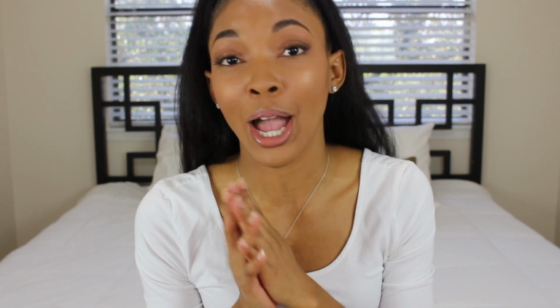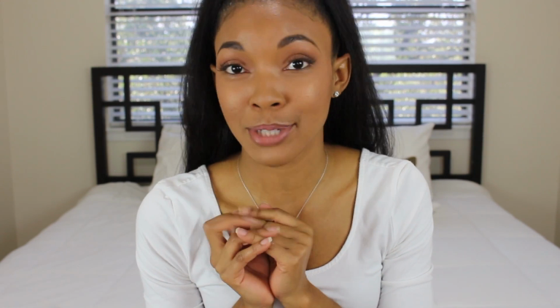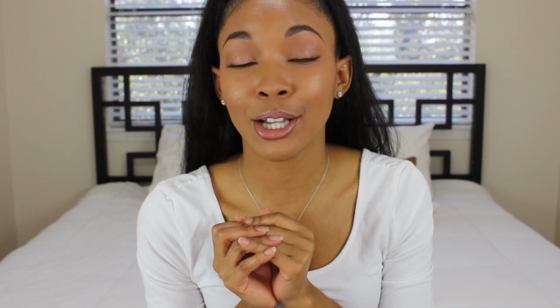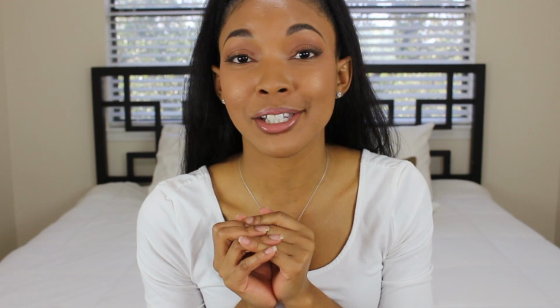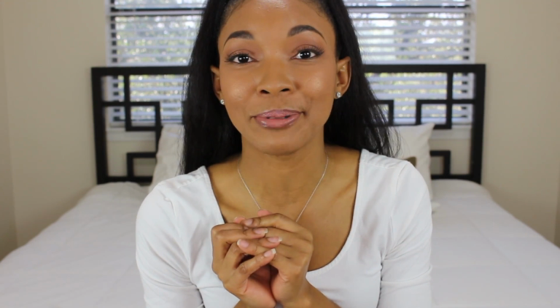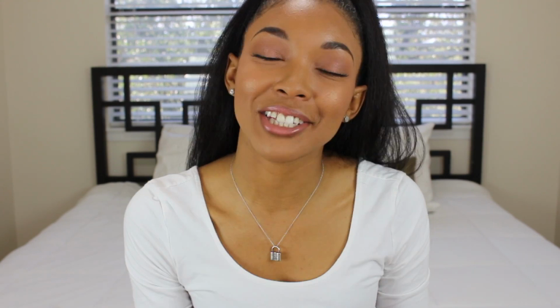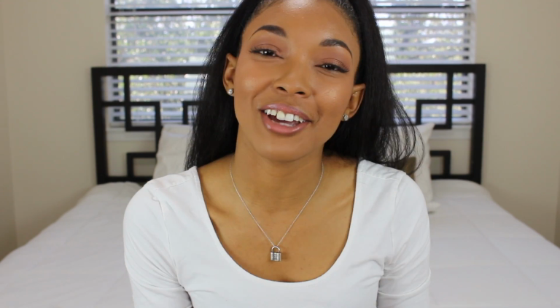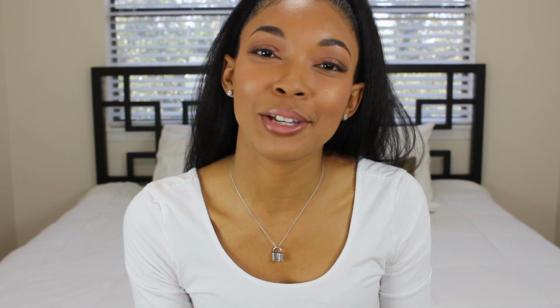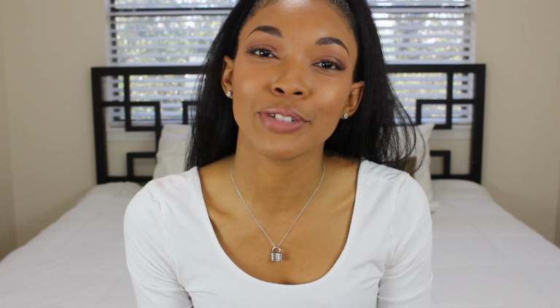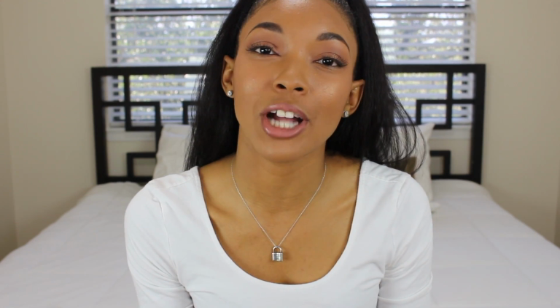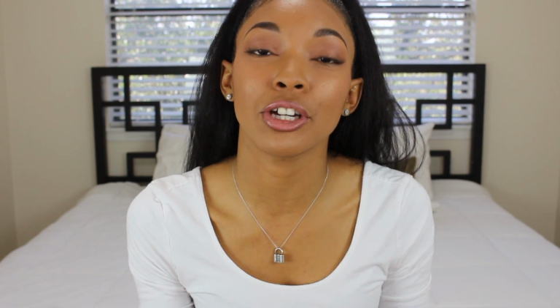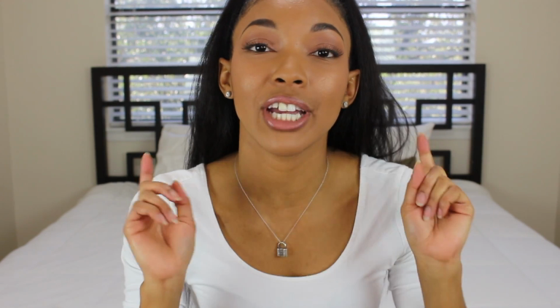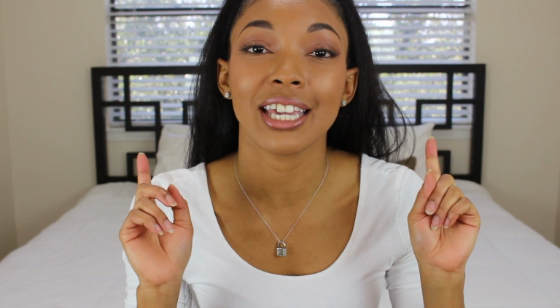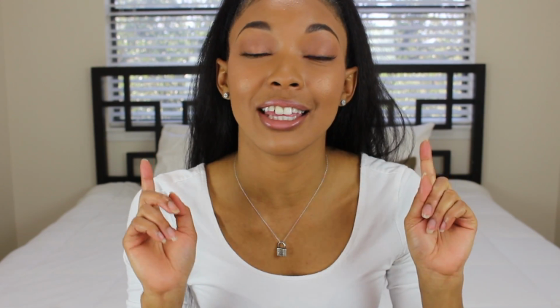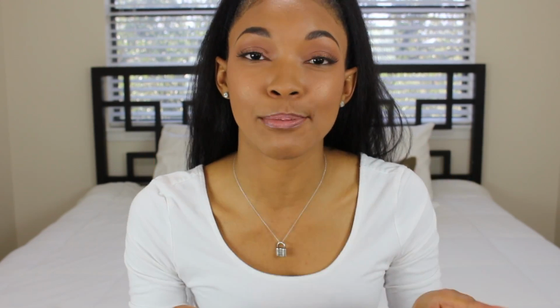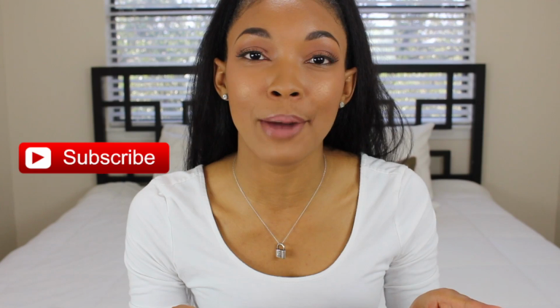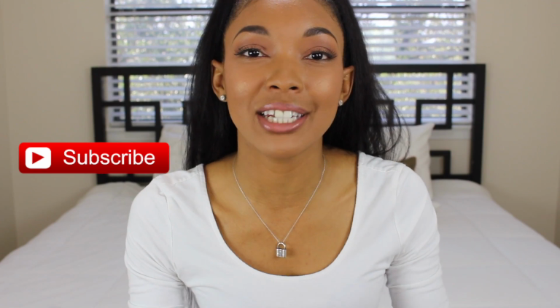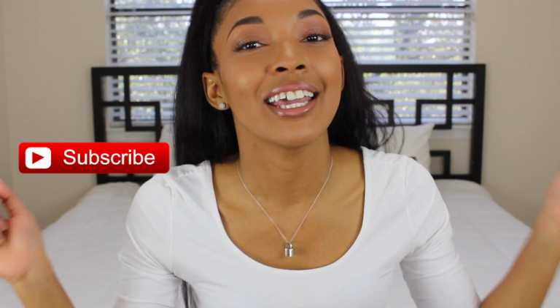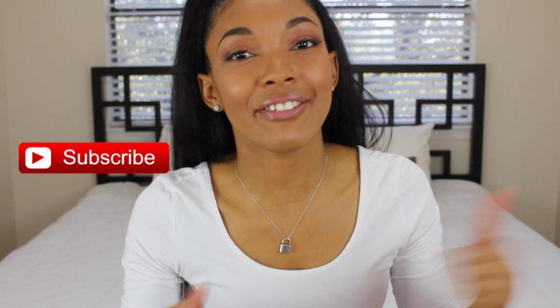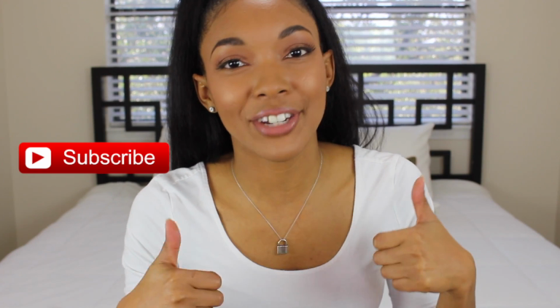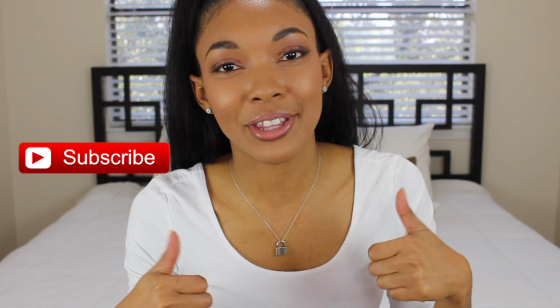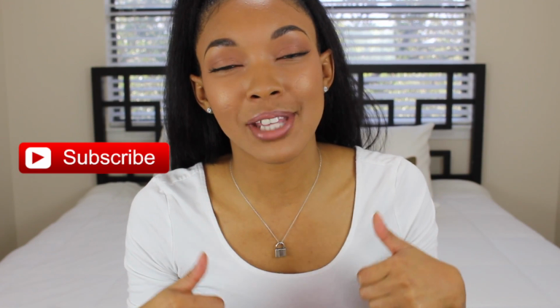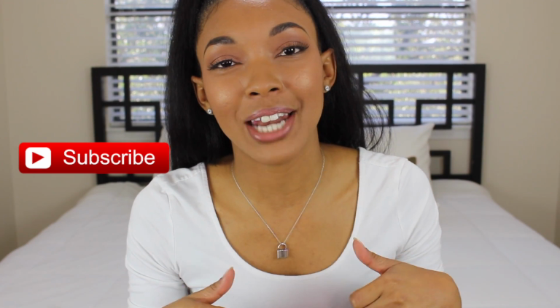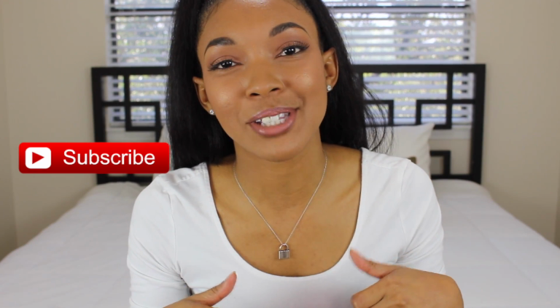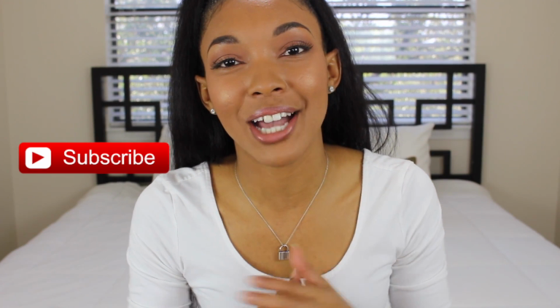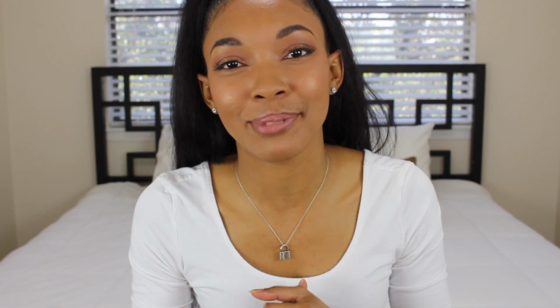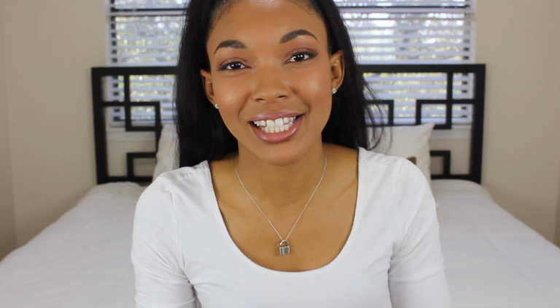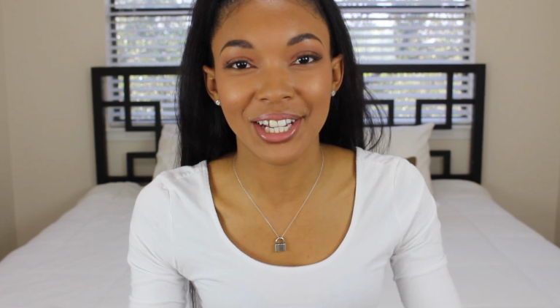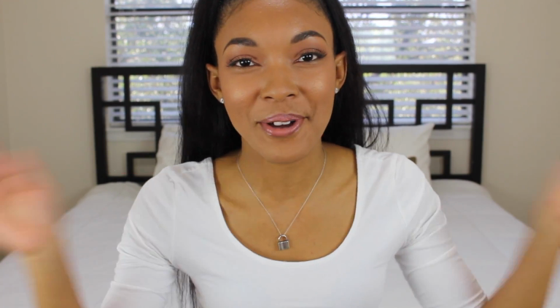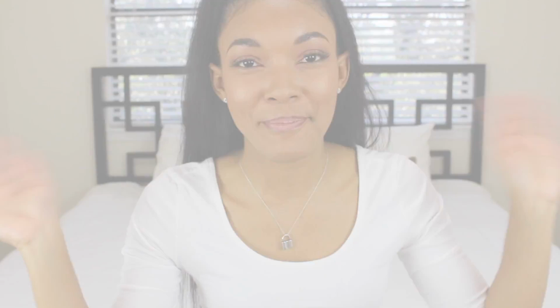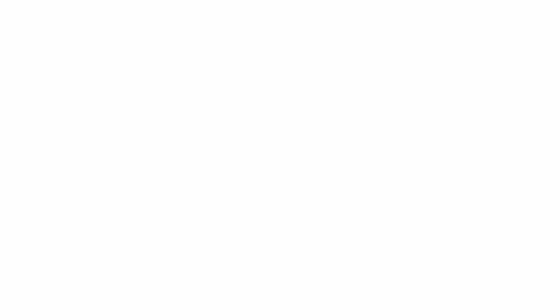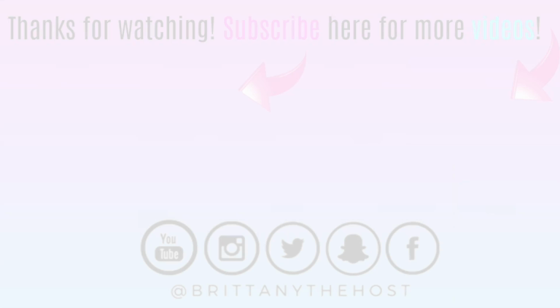Thank you guys so much for watching. Don't forget to hit the subscribe button, give this video a thumbs up, and I will see you guys in my next video — bye!